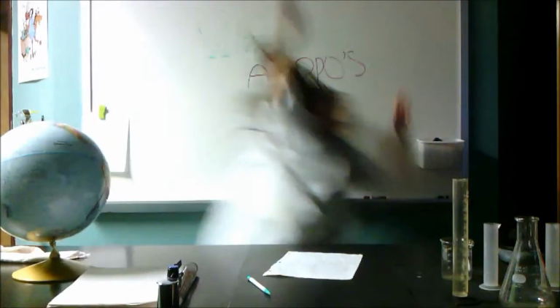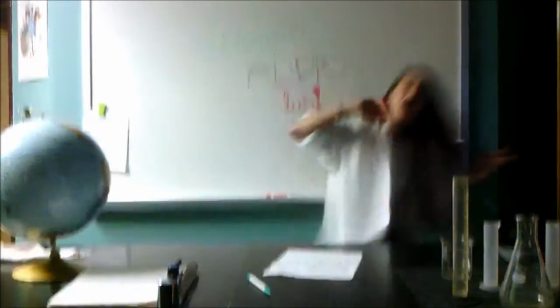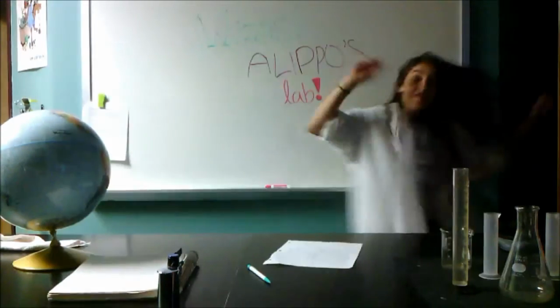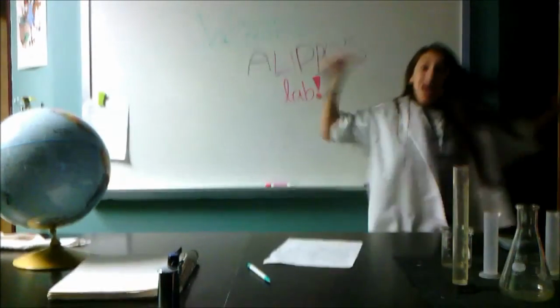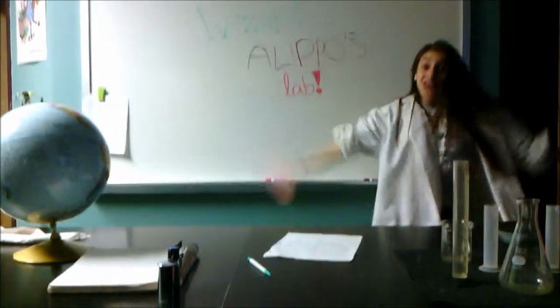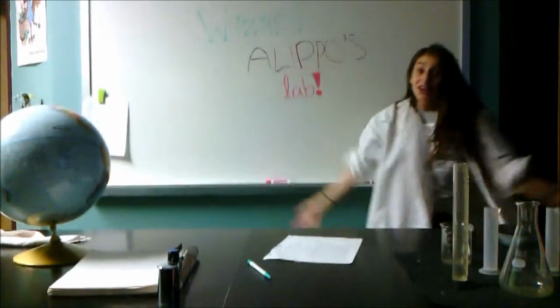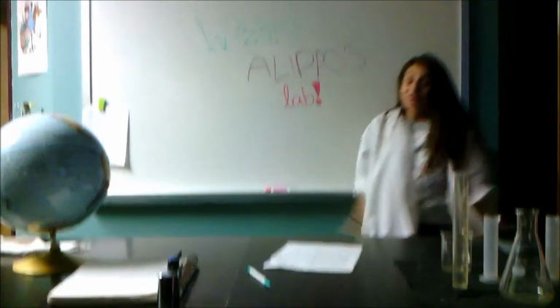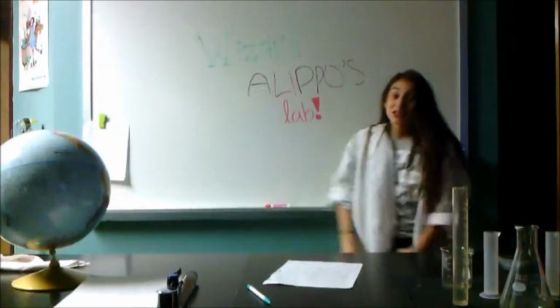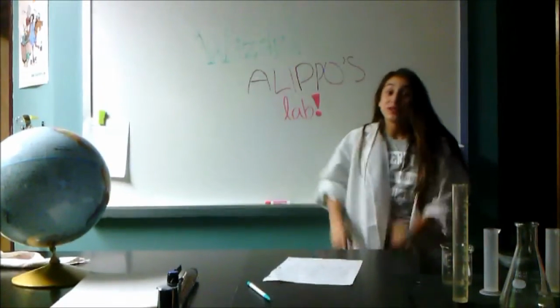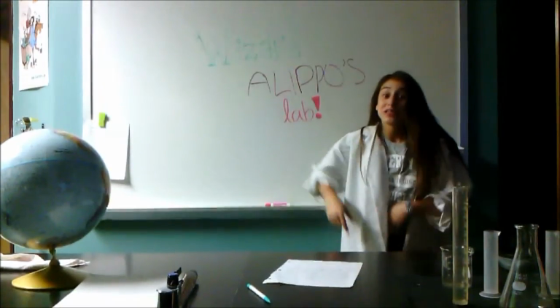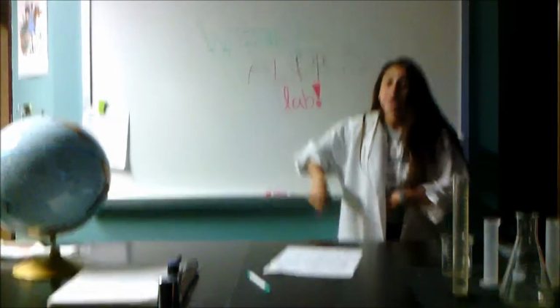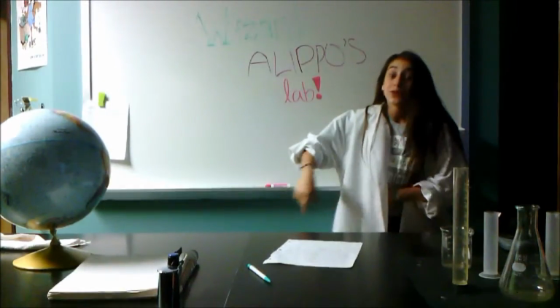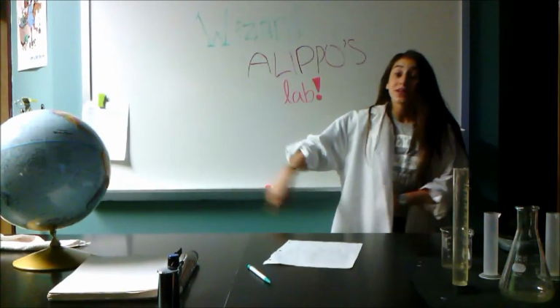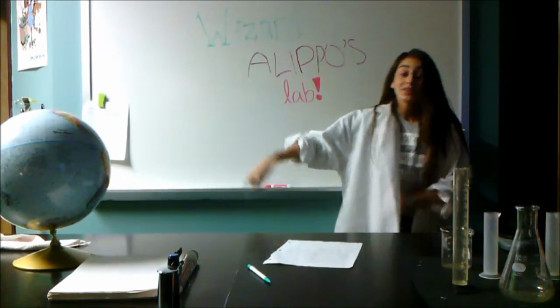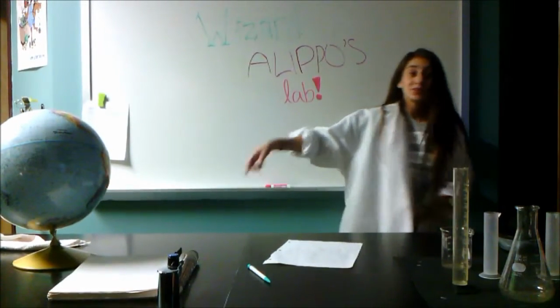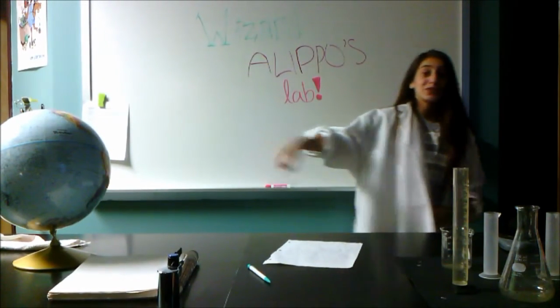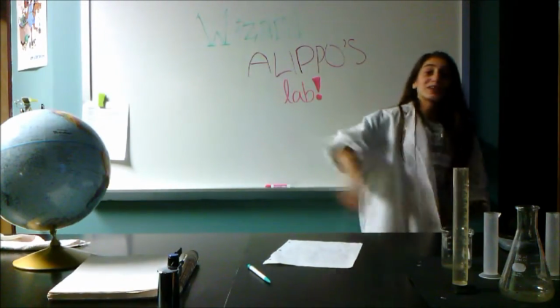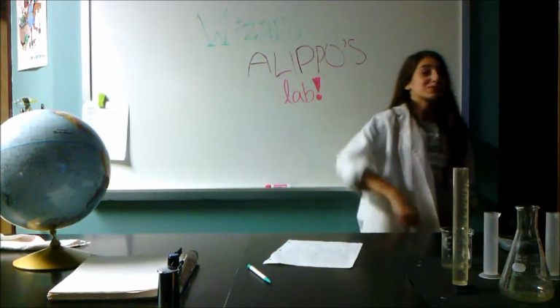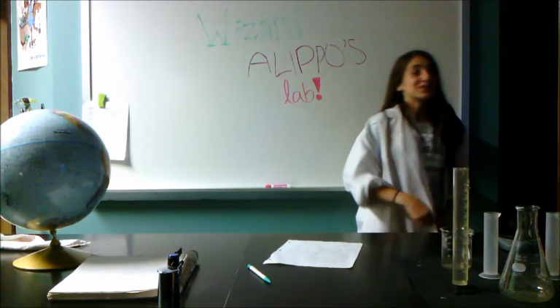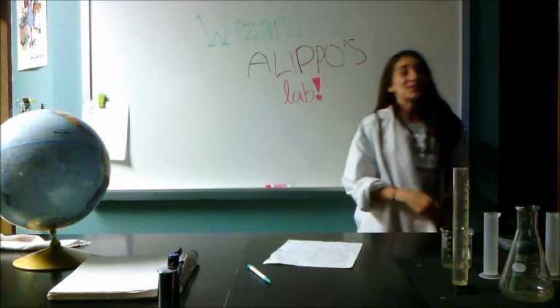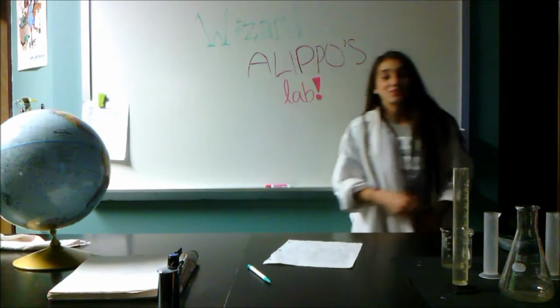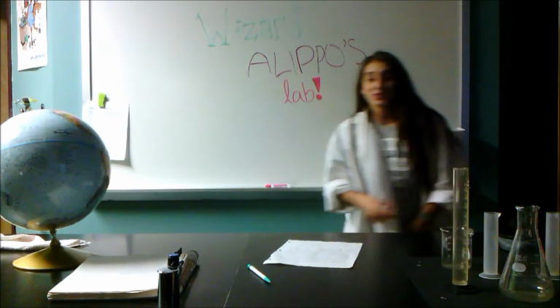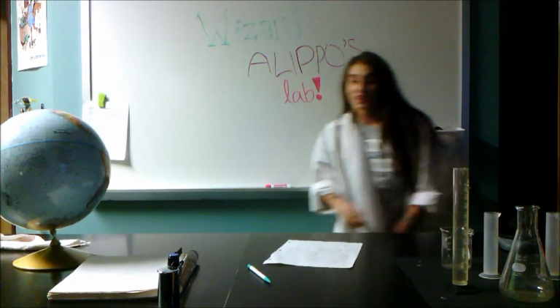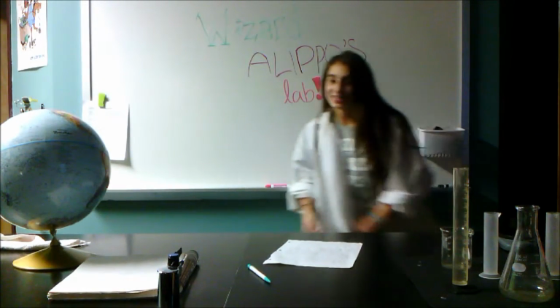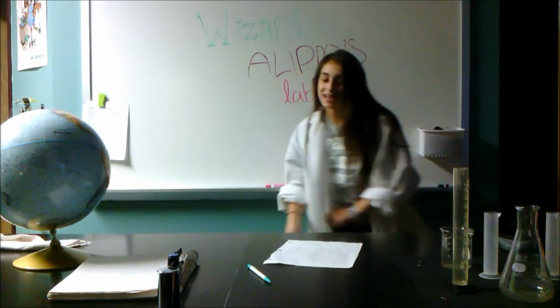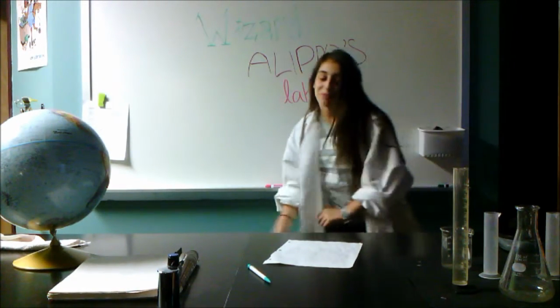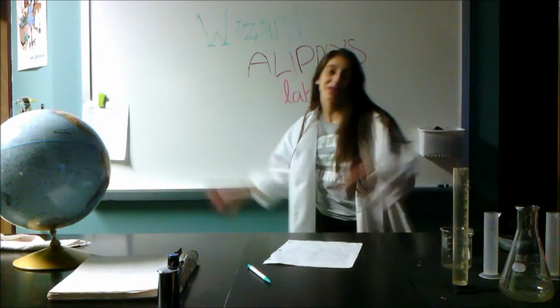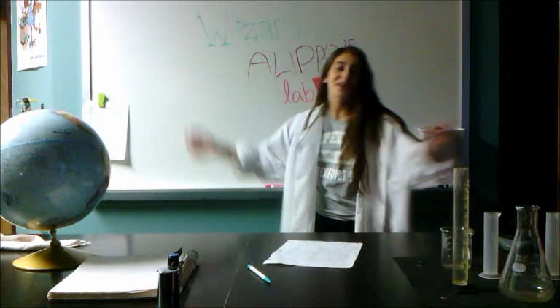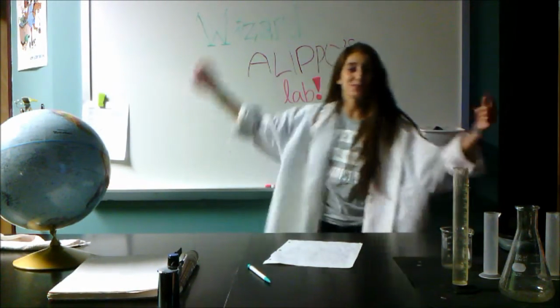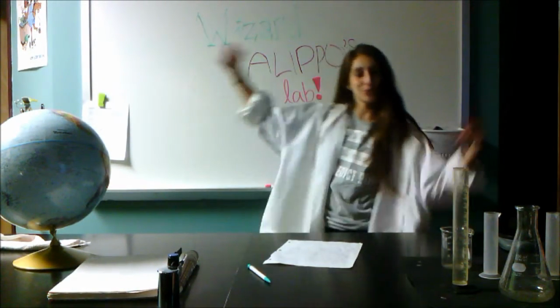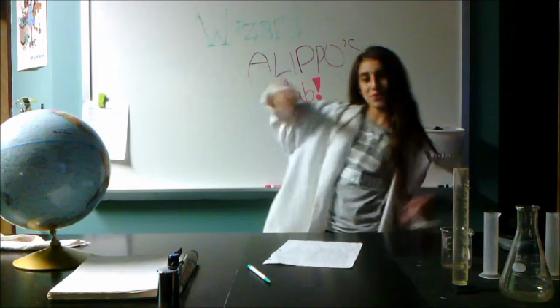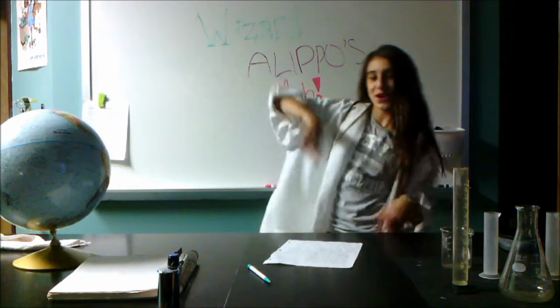And that's all for this week's episode. Thanks for tuning in to Wizardry Little Science Lab, and here are bloopers!